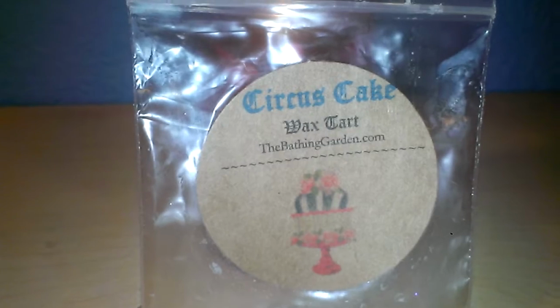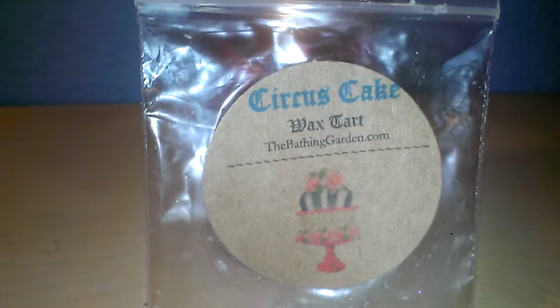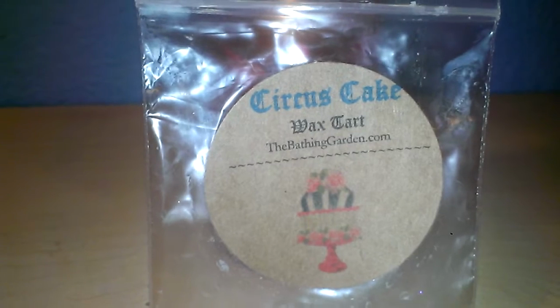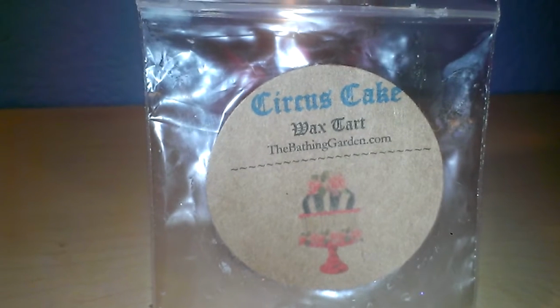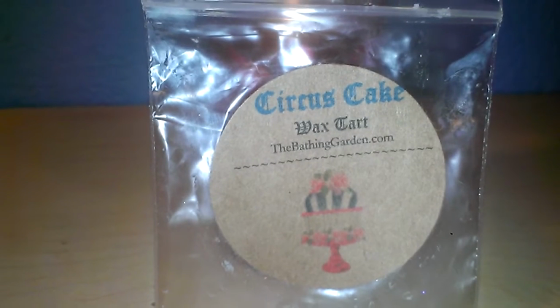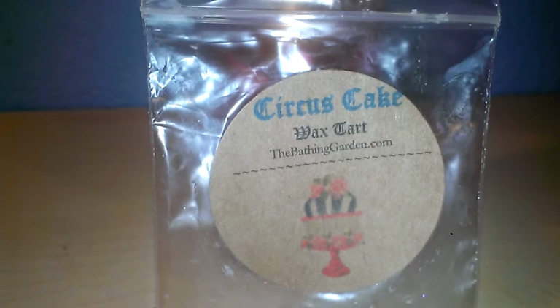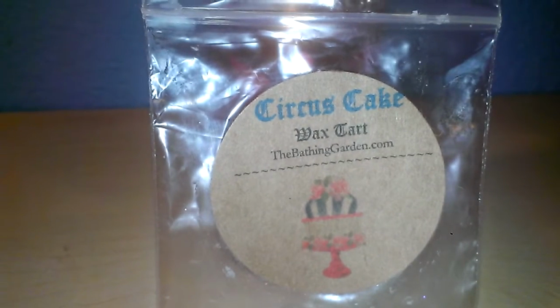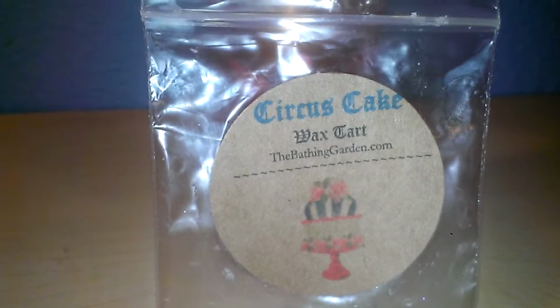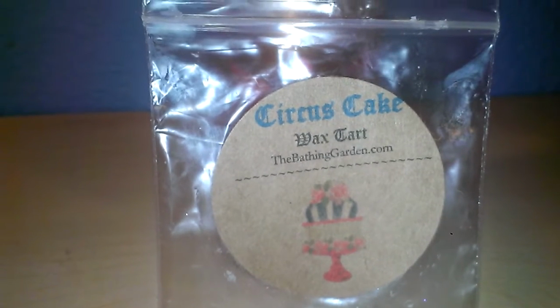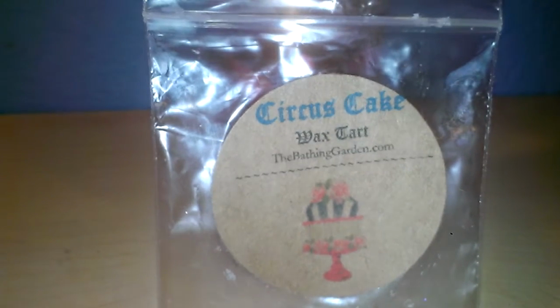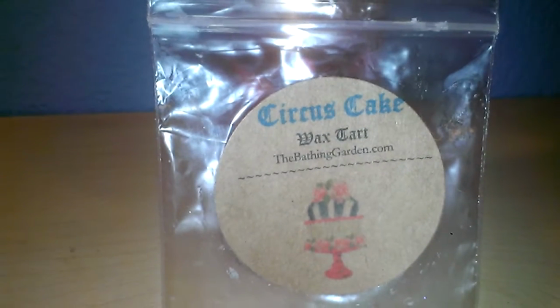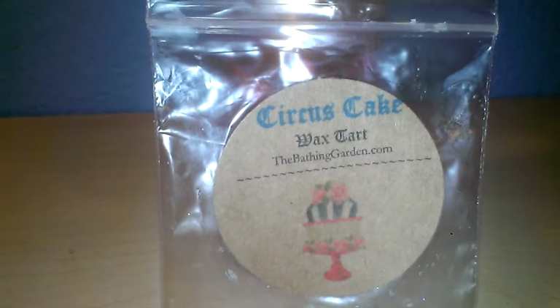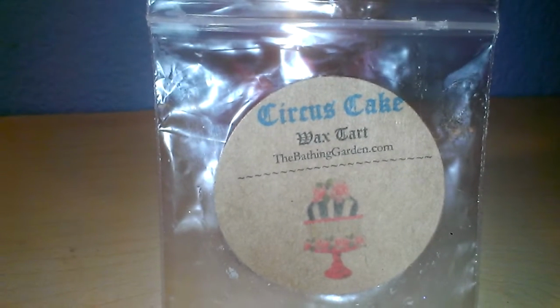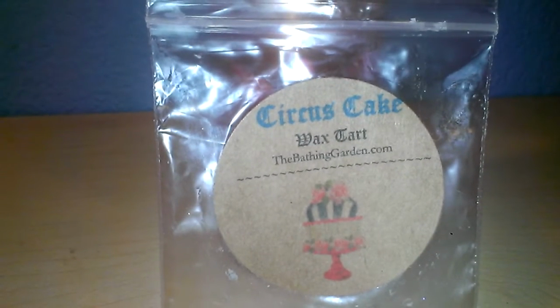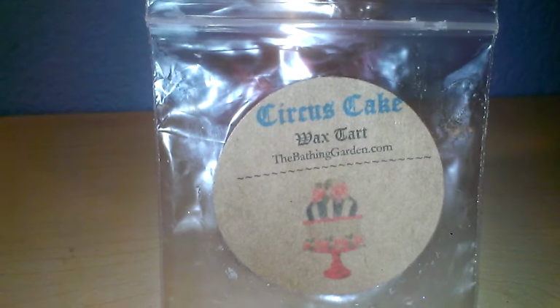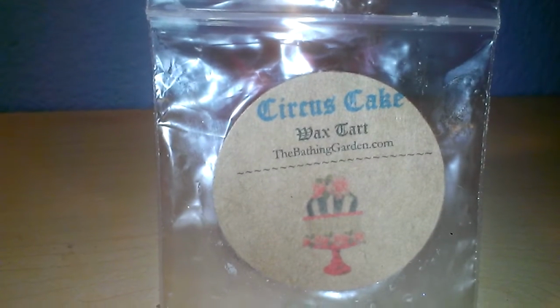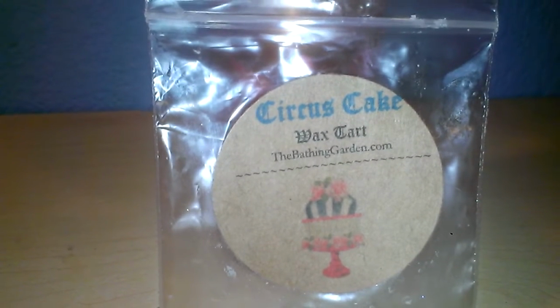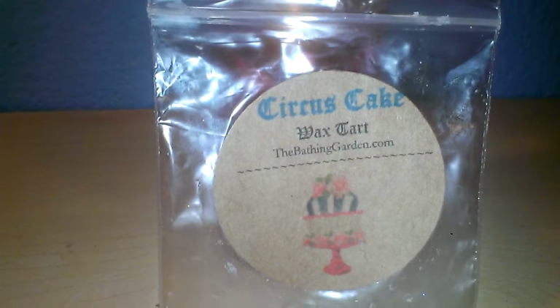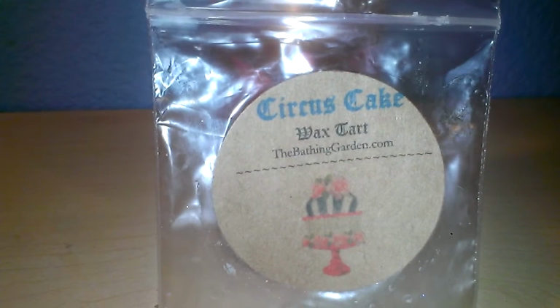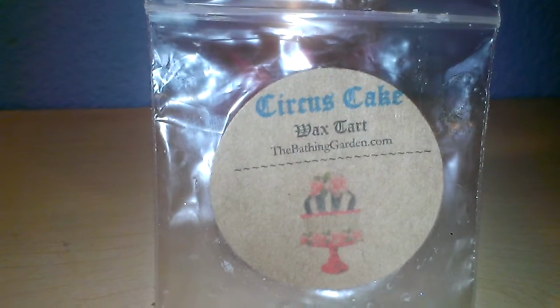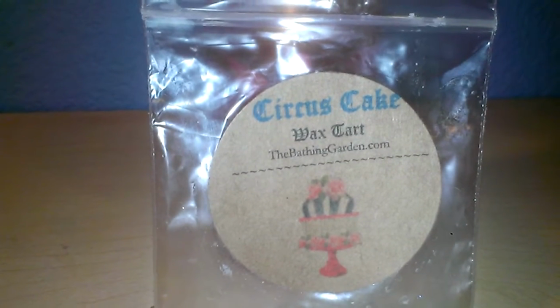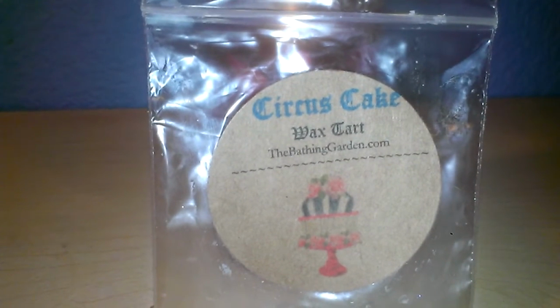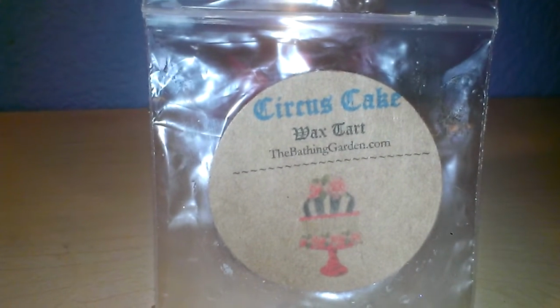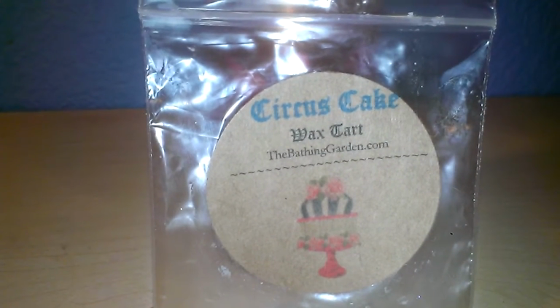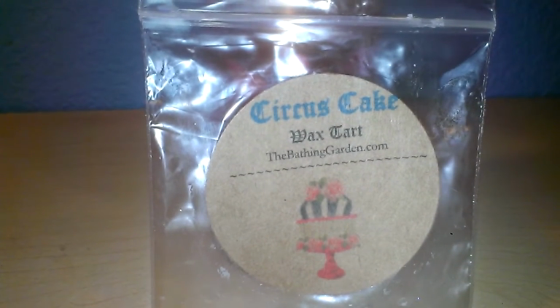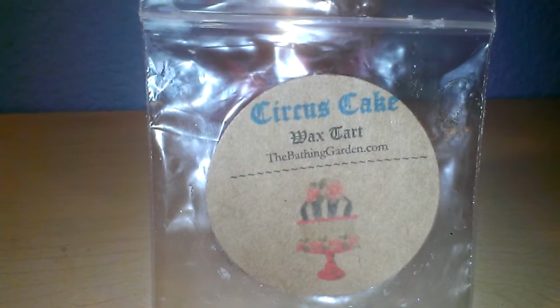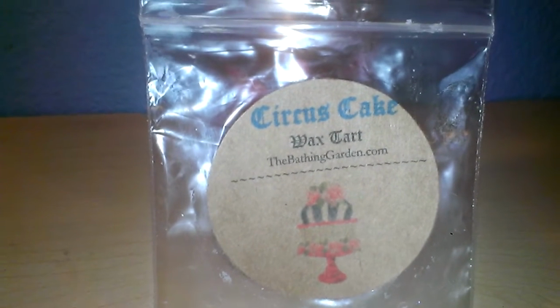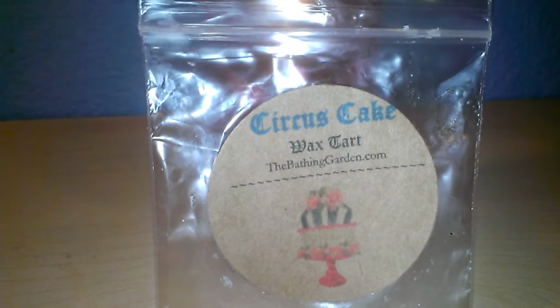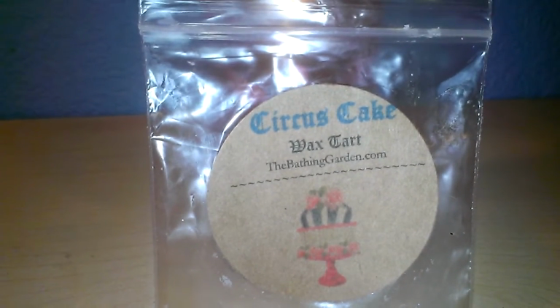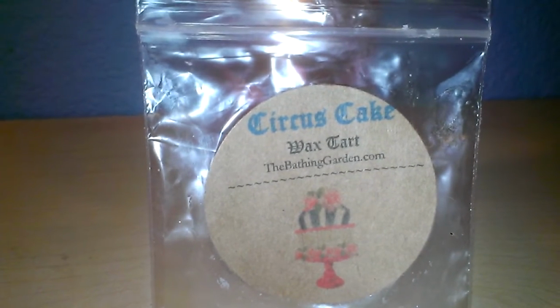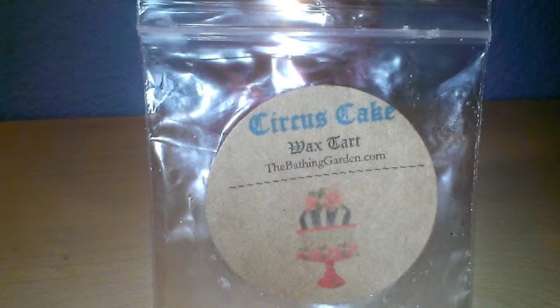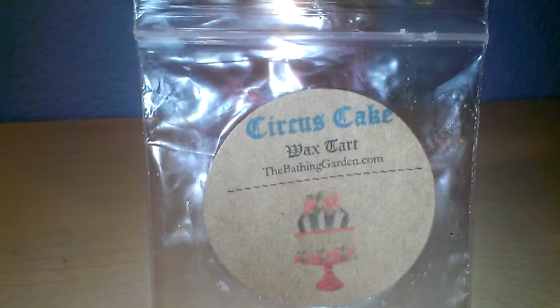This was actually really awesome. It does smell like a vanilla cake with berries in it, like a blueberry sort of.